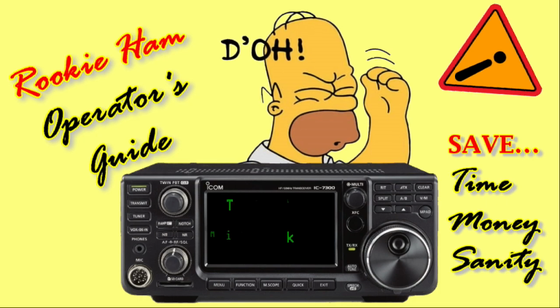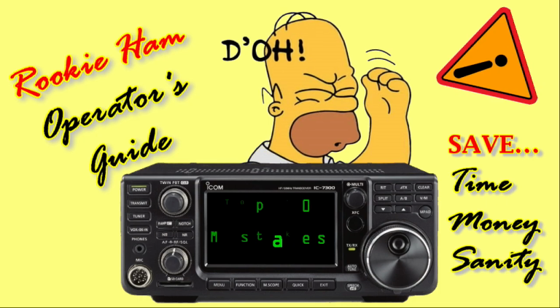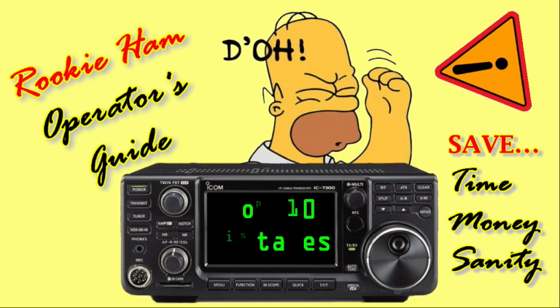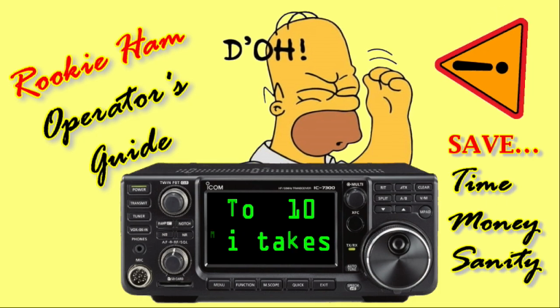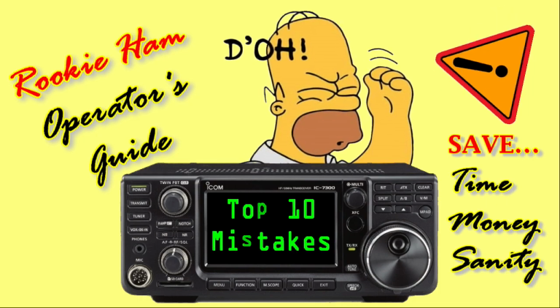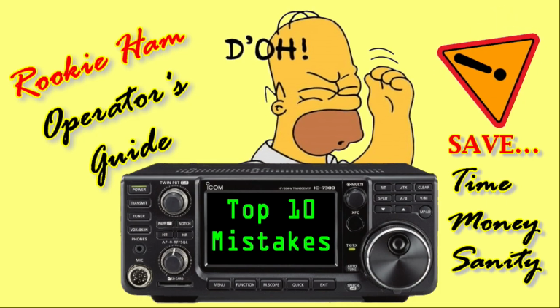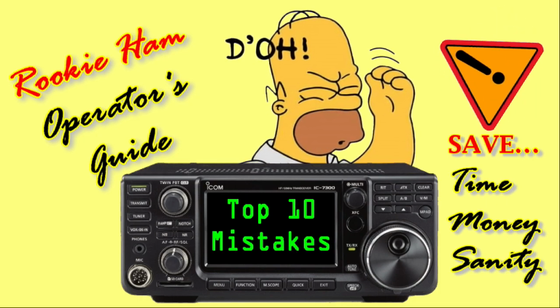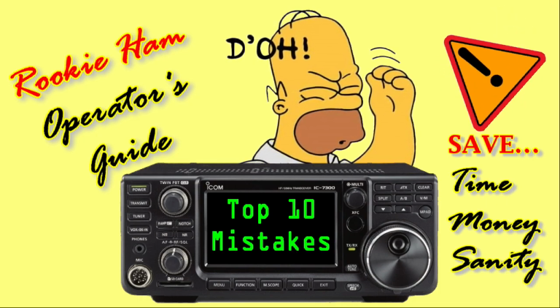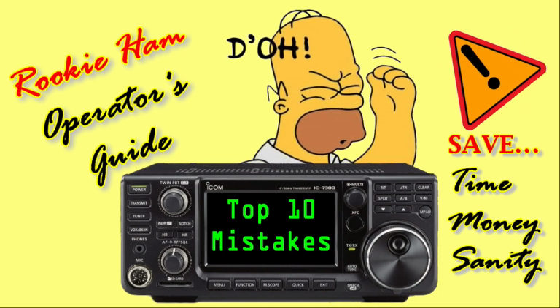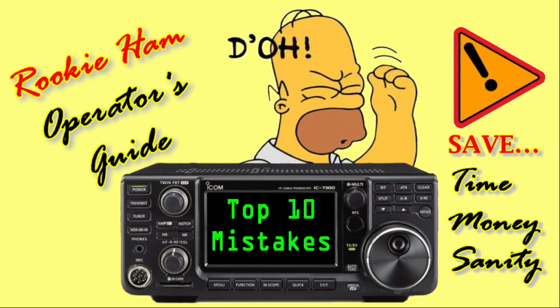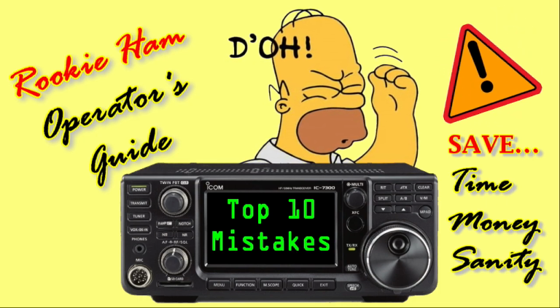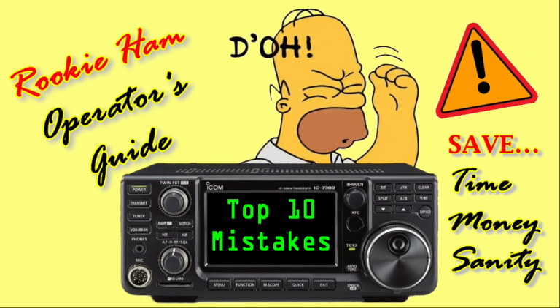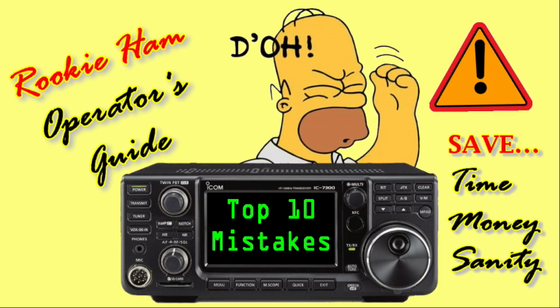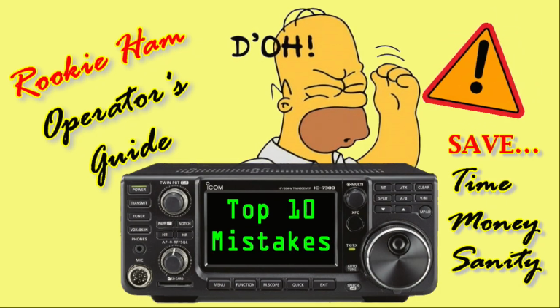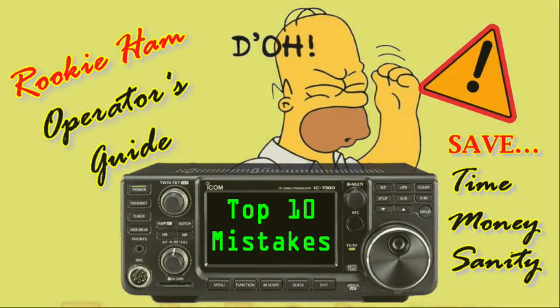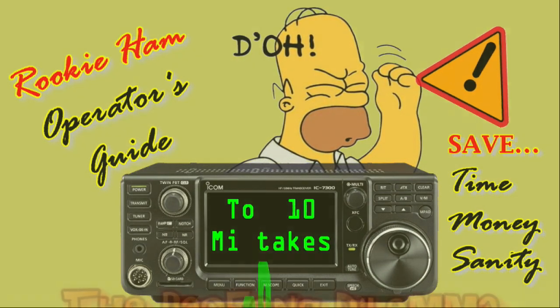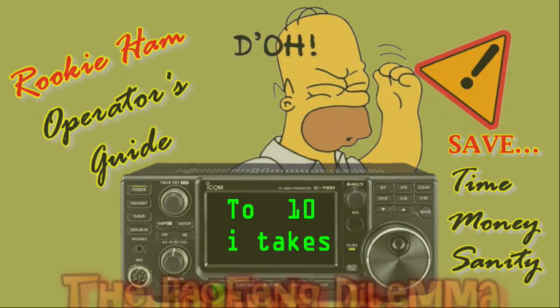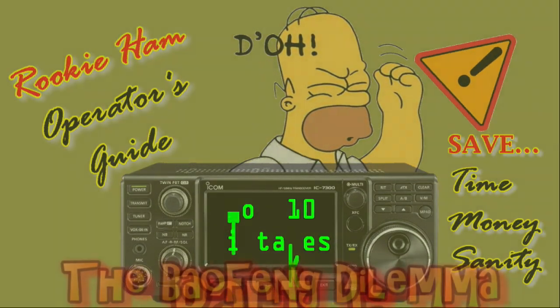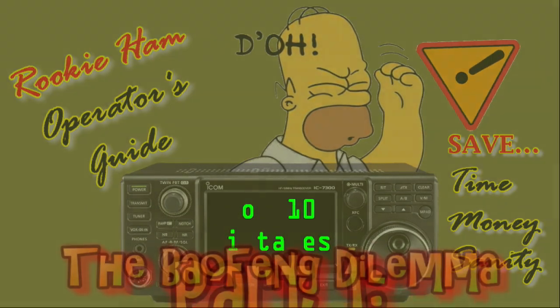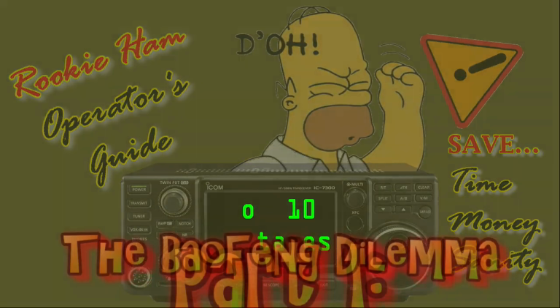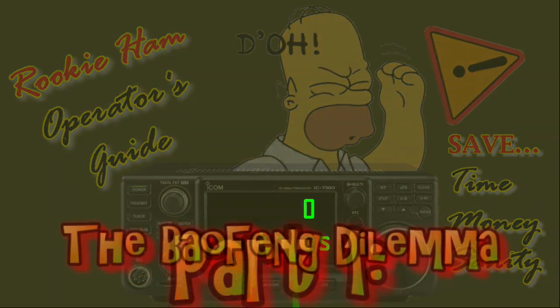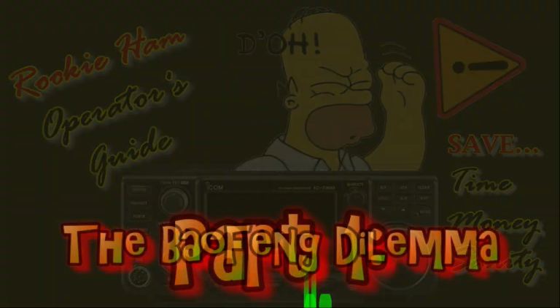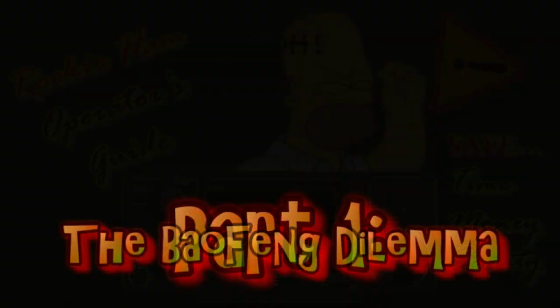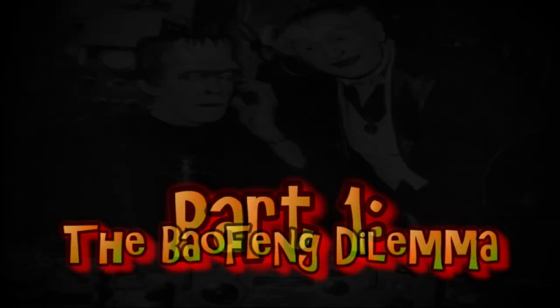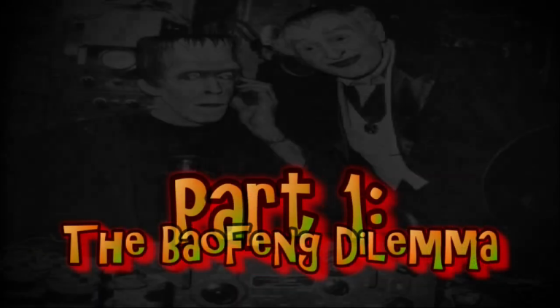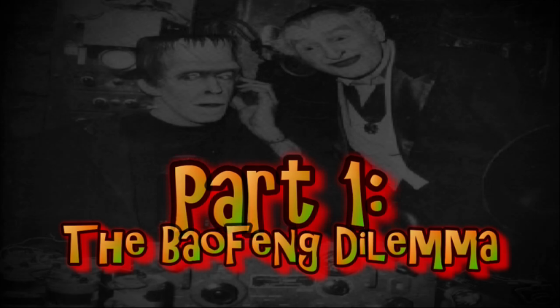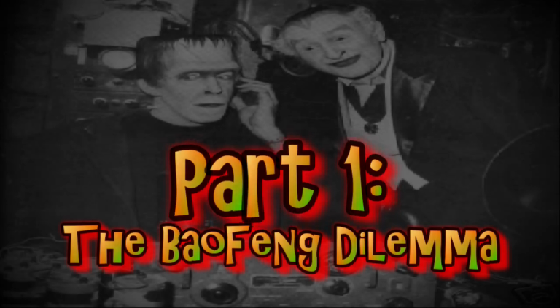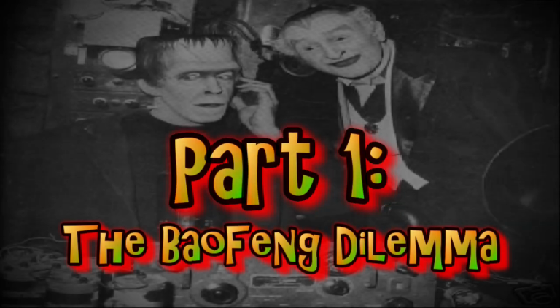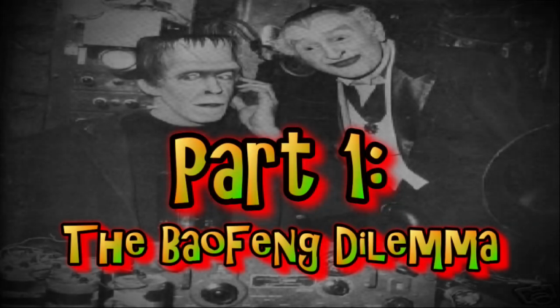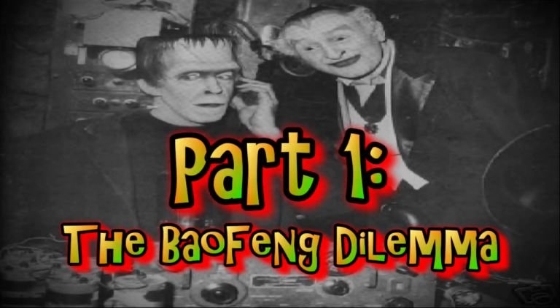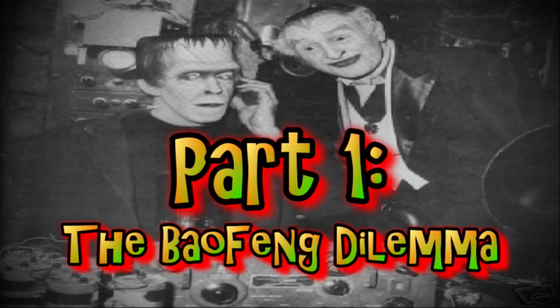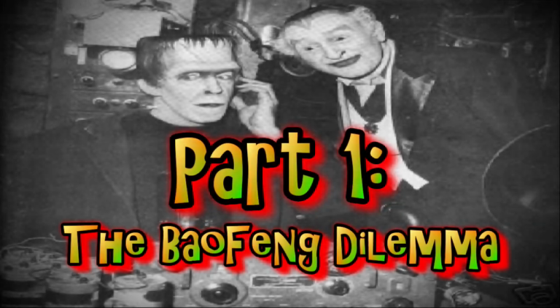Here goes my top 10 ham radio rookie mistakes. Let me know if you can relate to any of these, or if you must, just laugh at me in the comments.